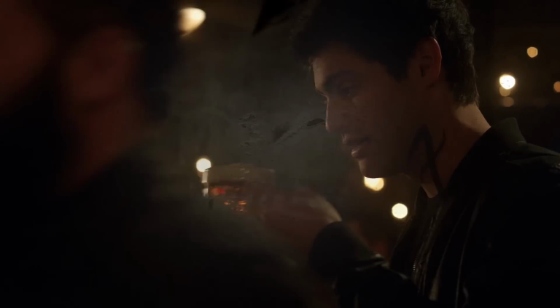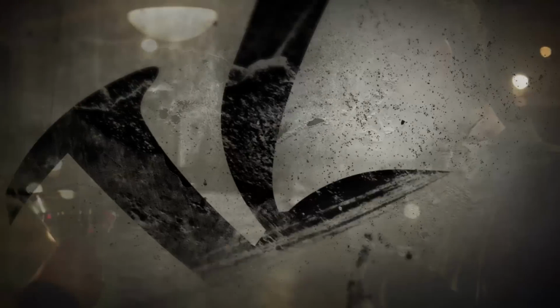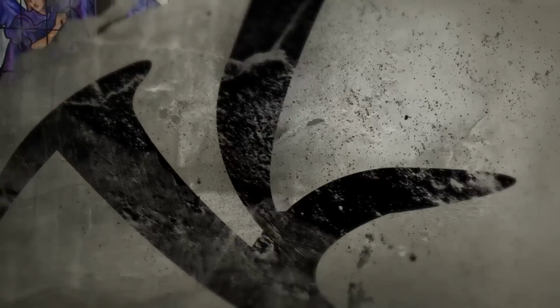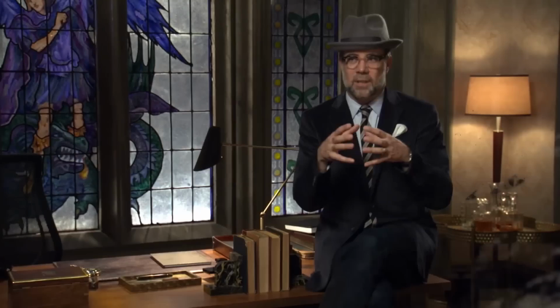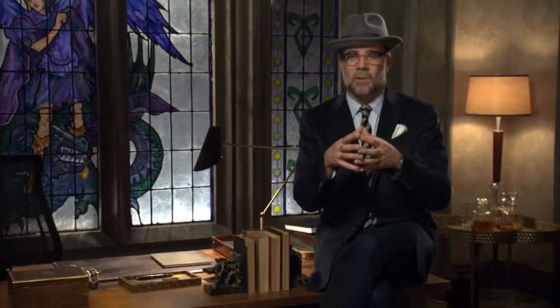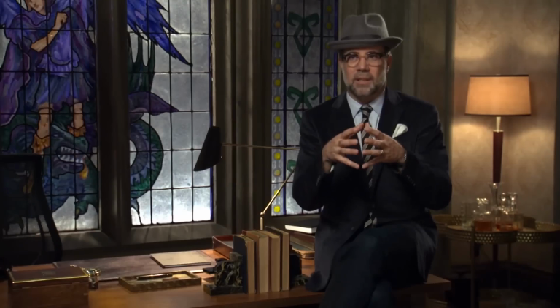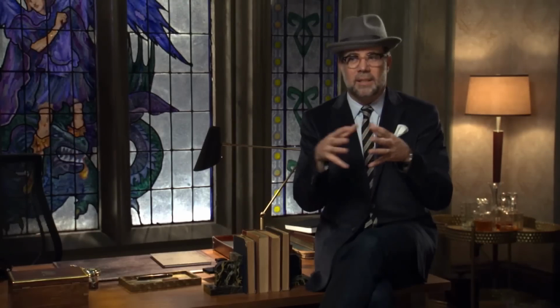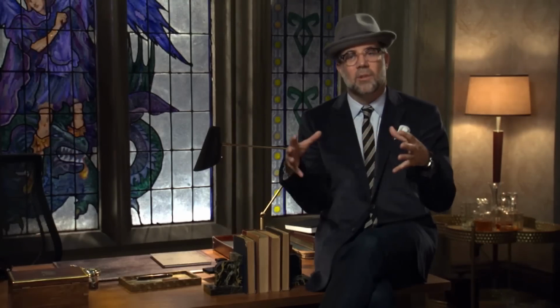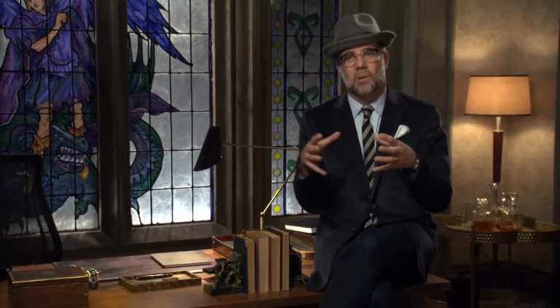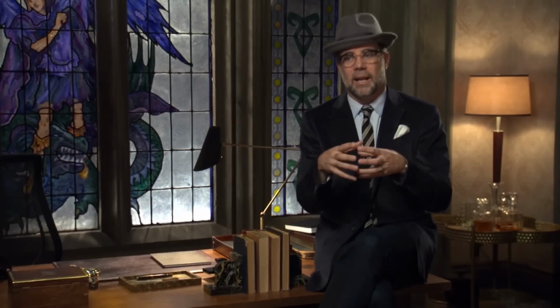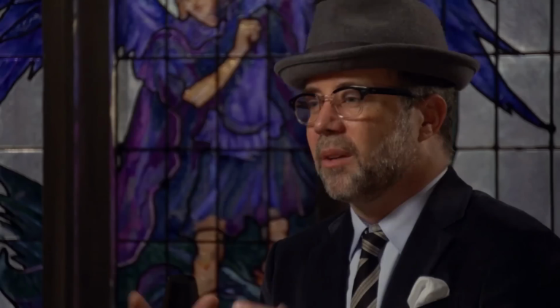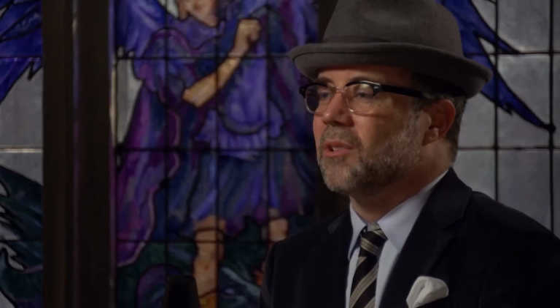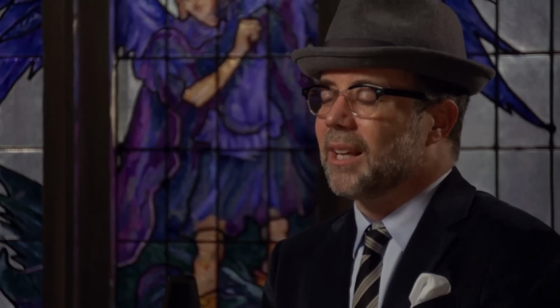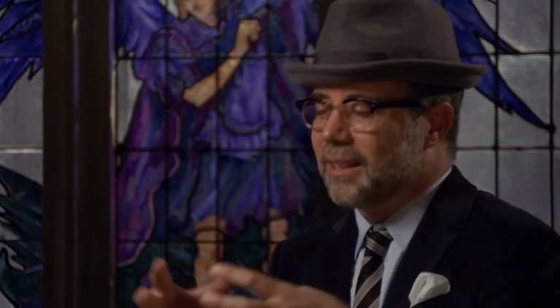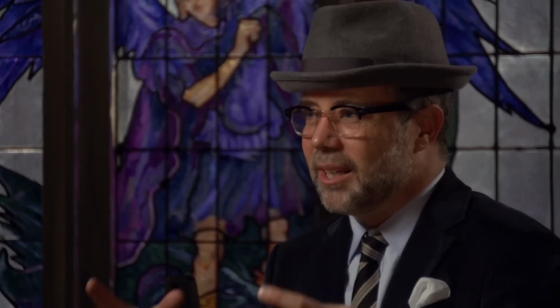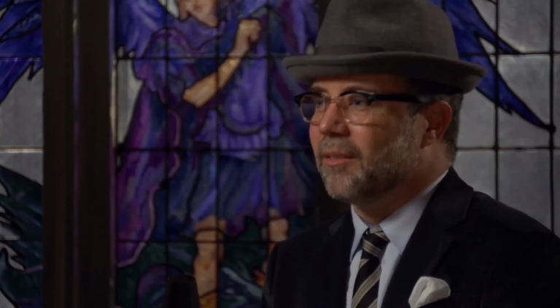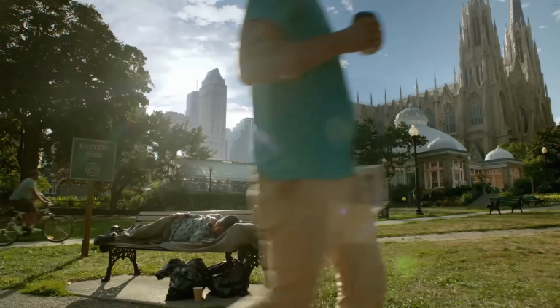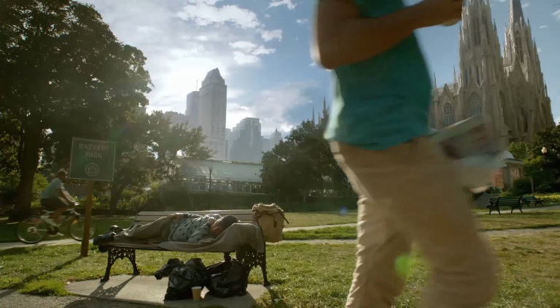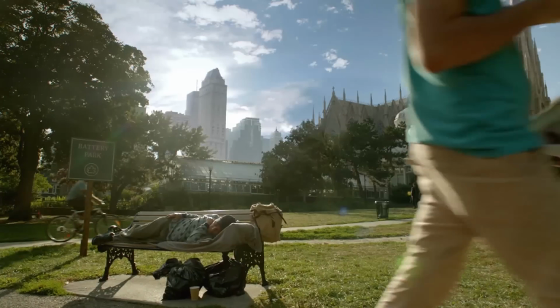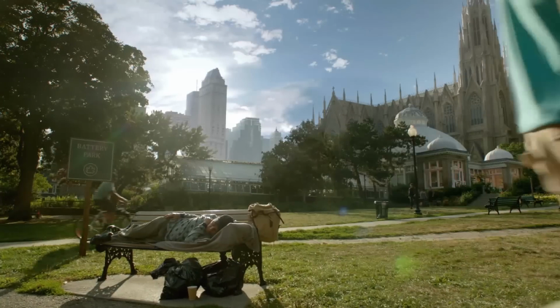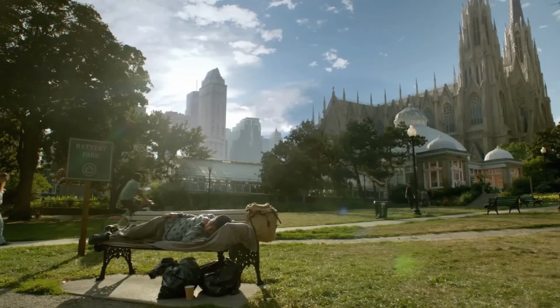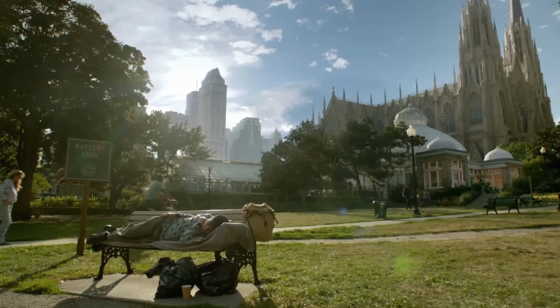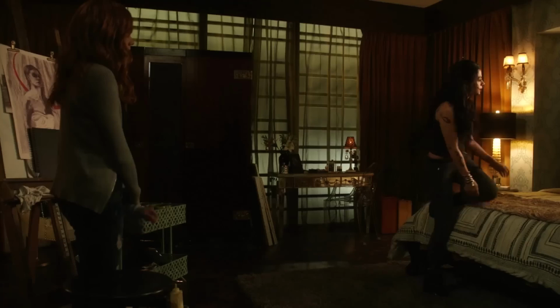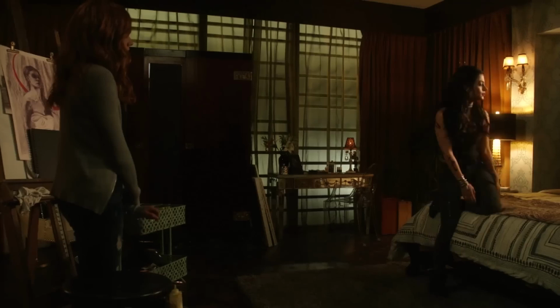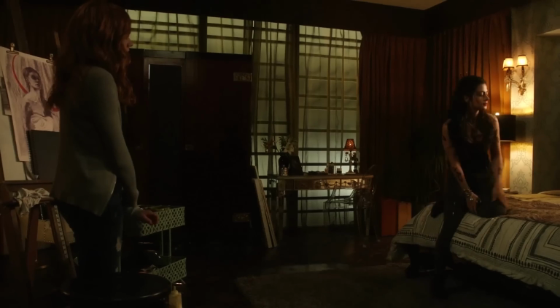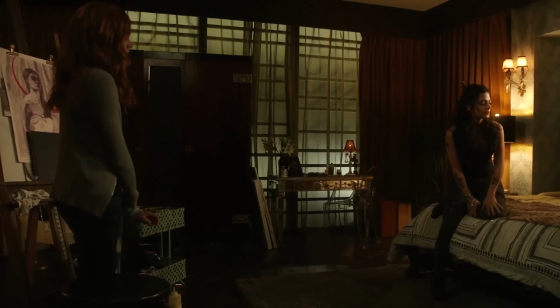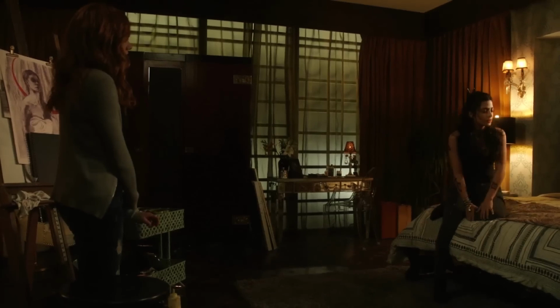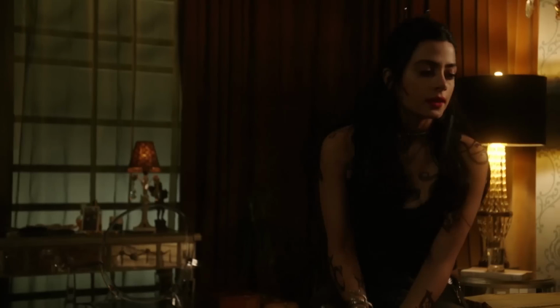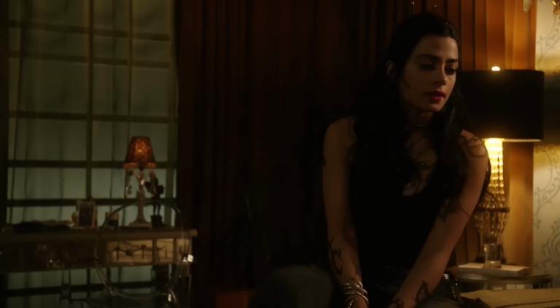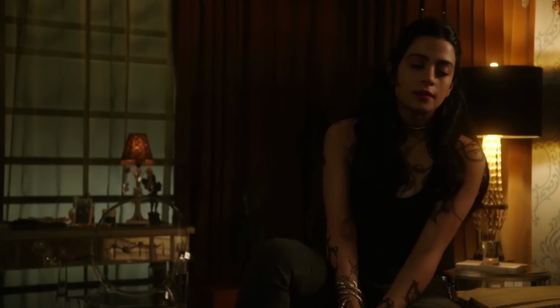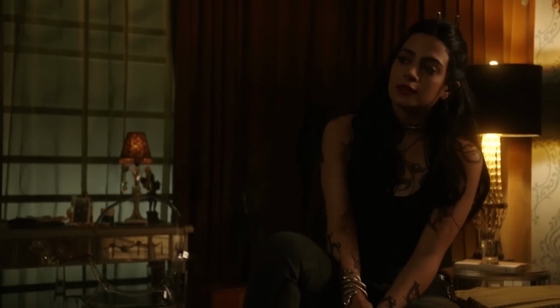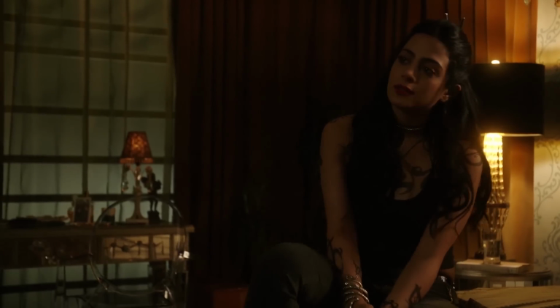I believe that once the details work and it feels like a lived-in environment, then you're successful in capturing it on camera.